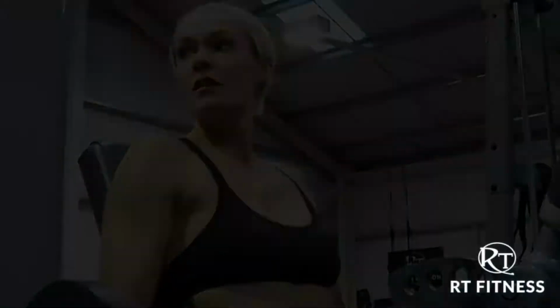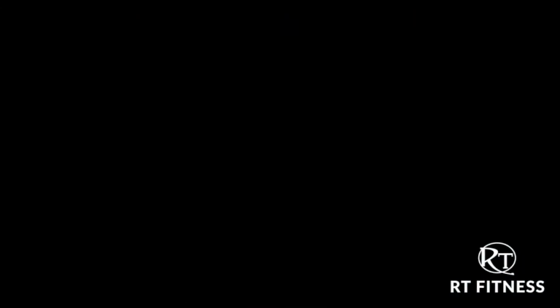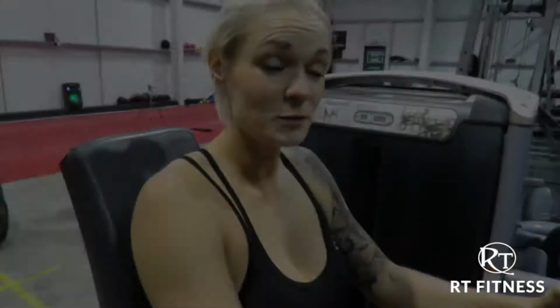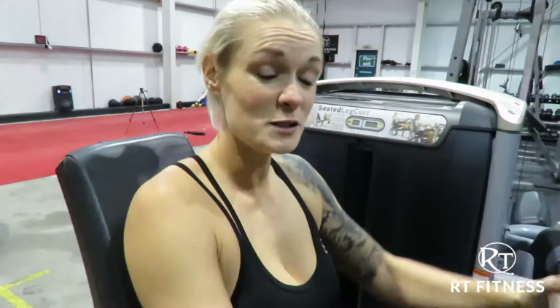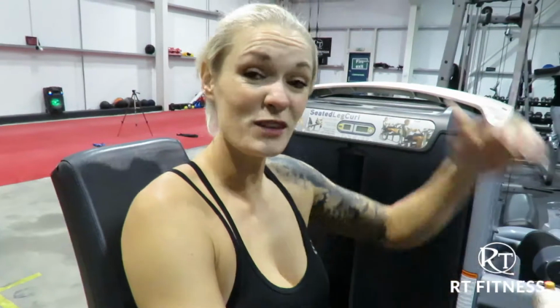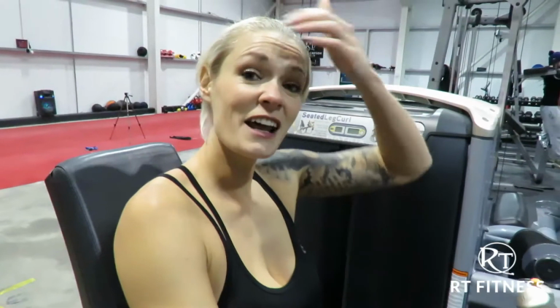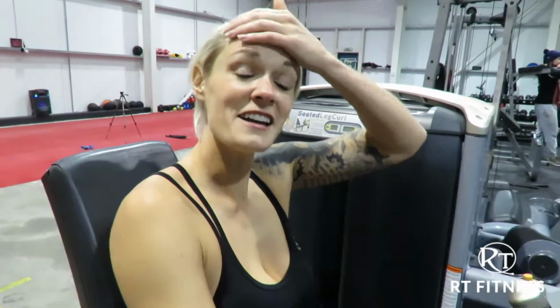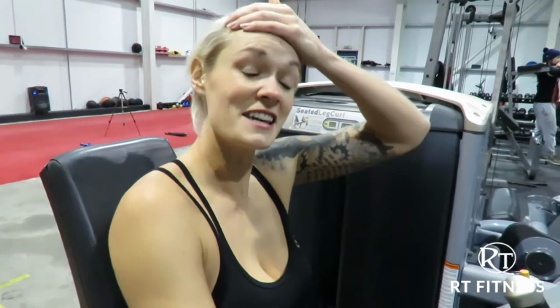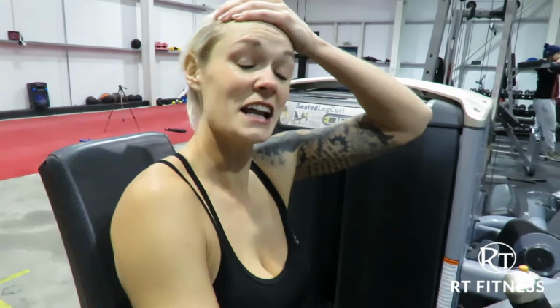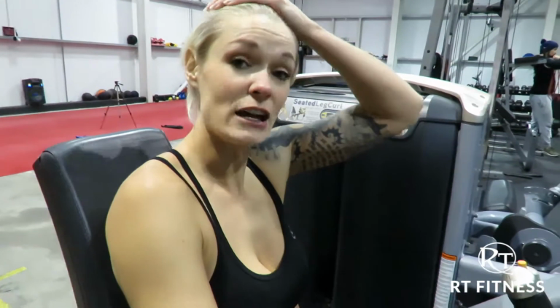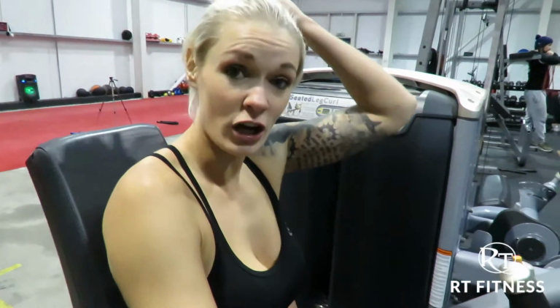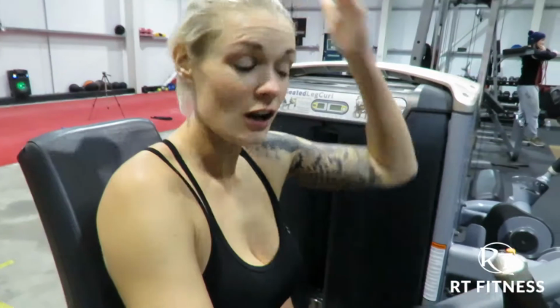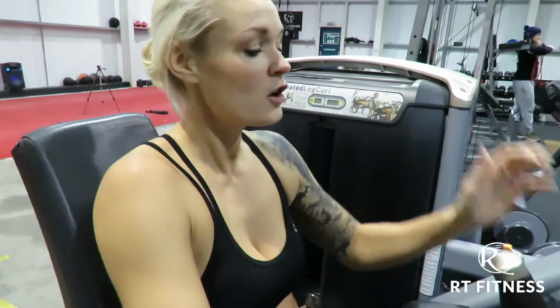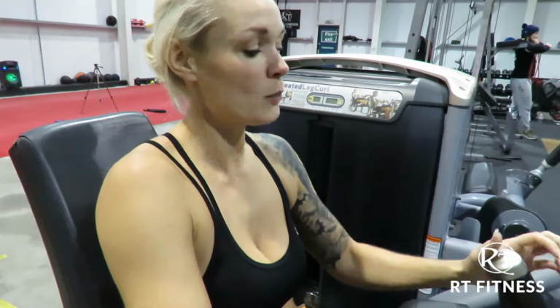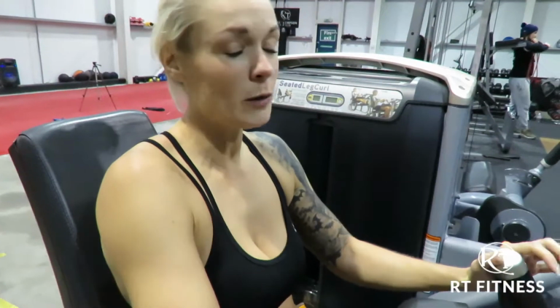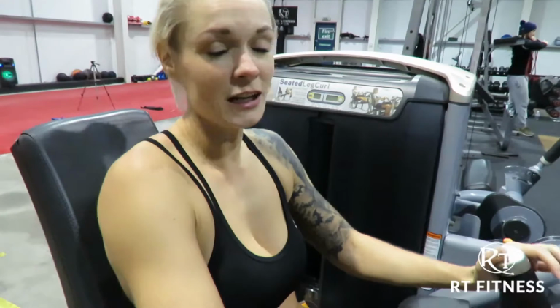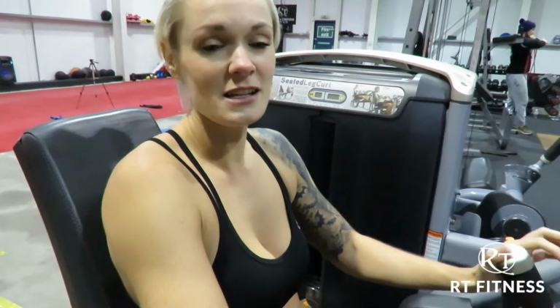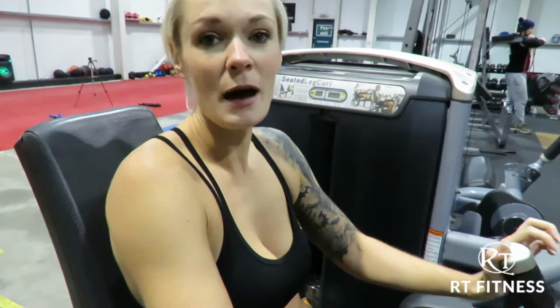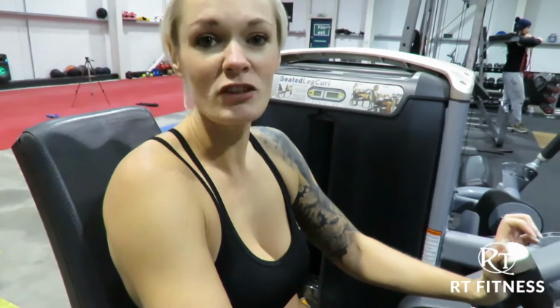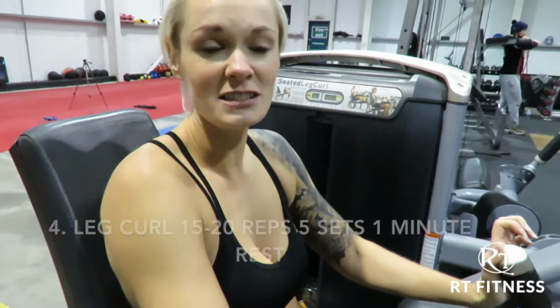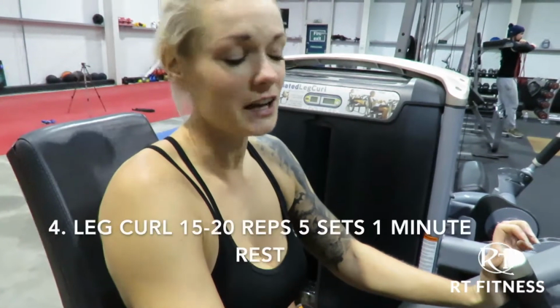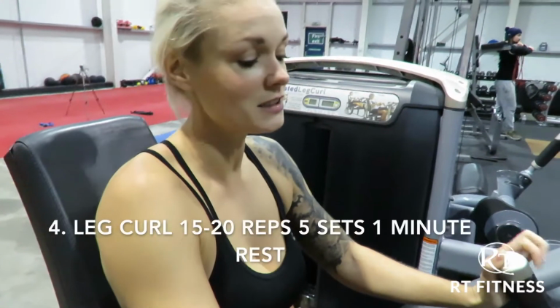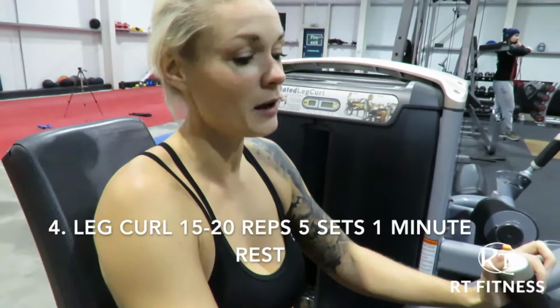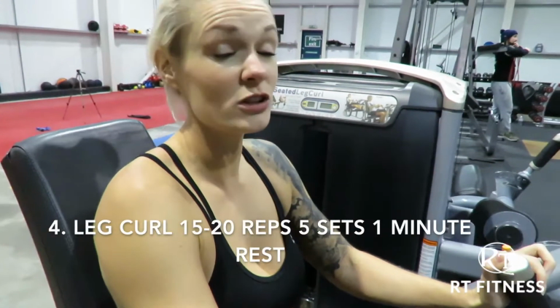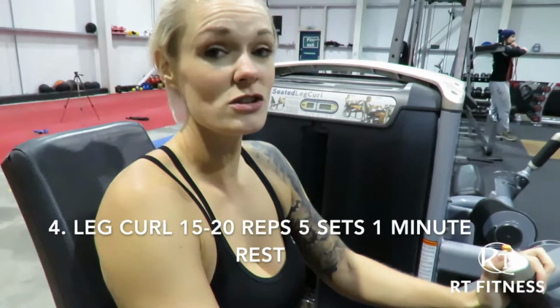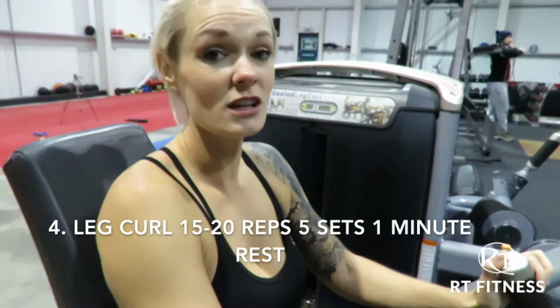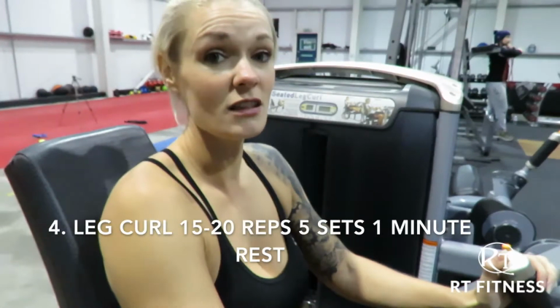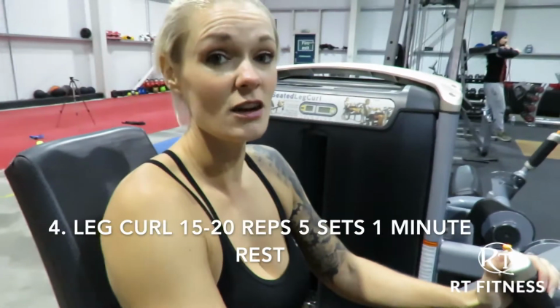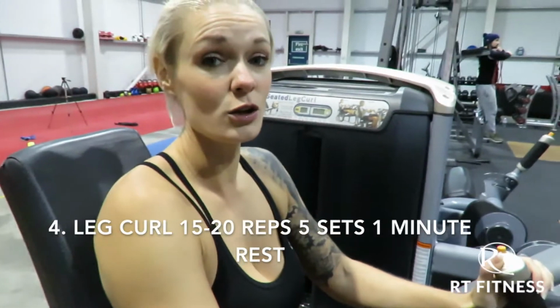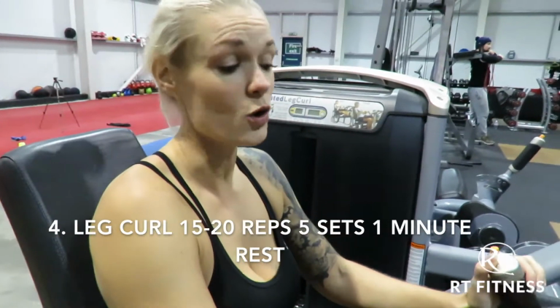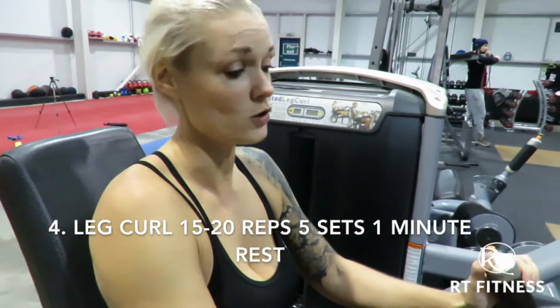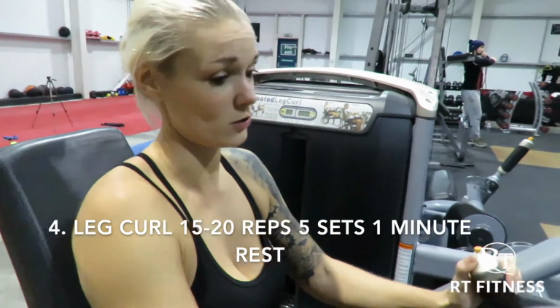The next one is a bit of a killer — it's the leg curl. It's predominantly a hamstring exercise but it does hit the glutes as well.